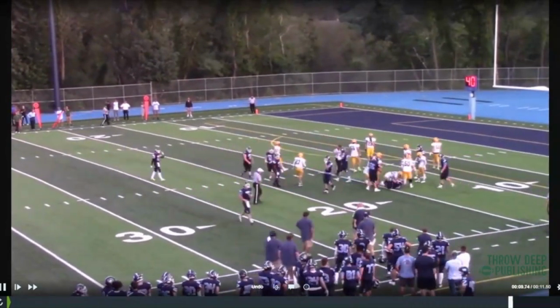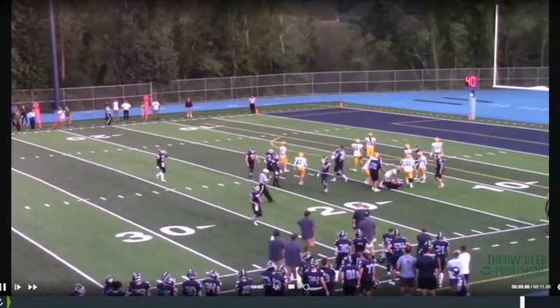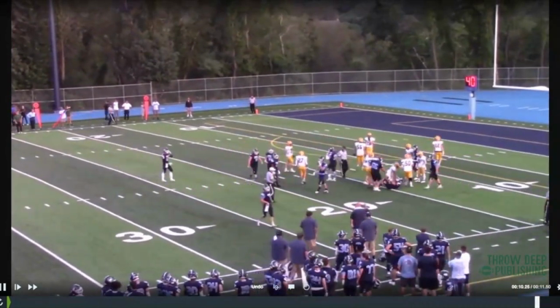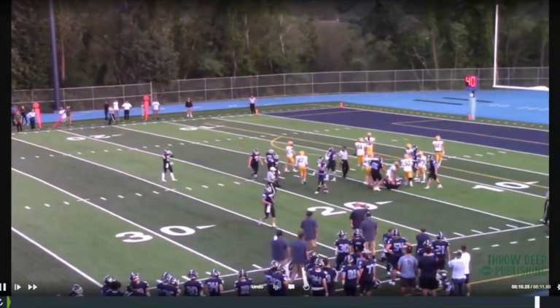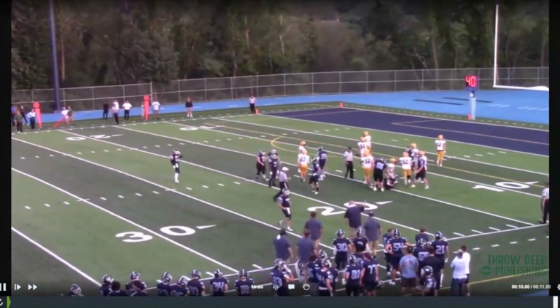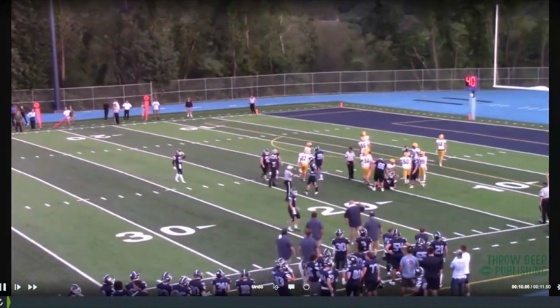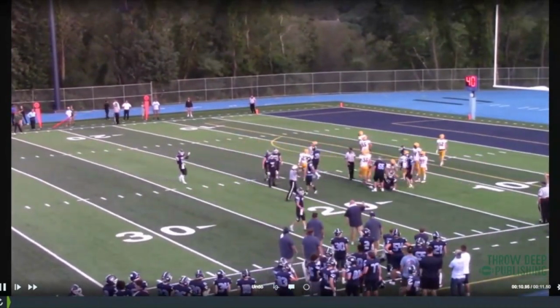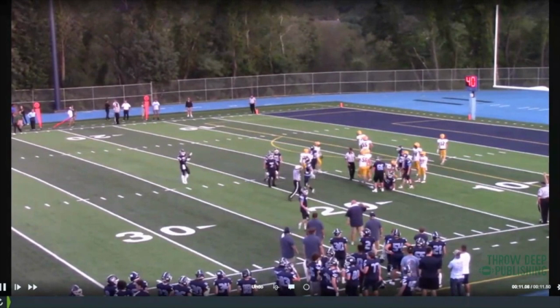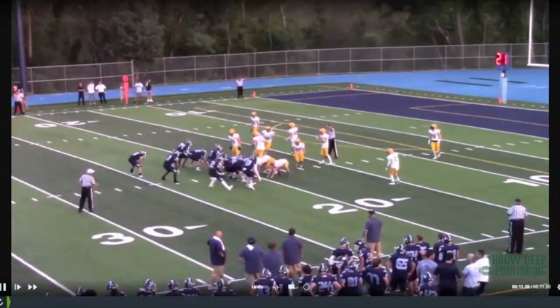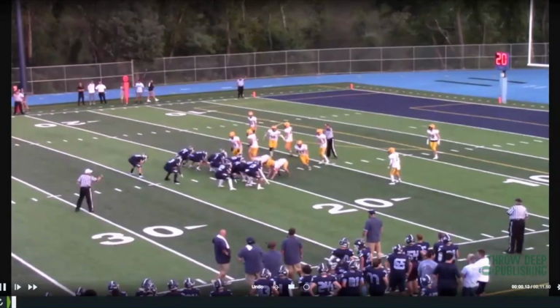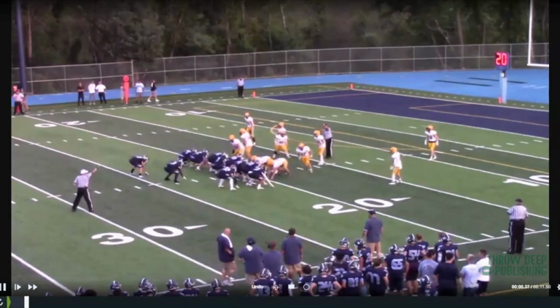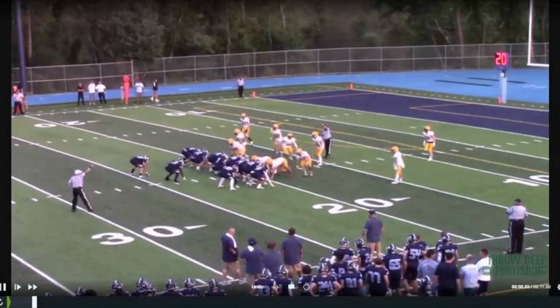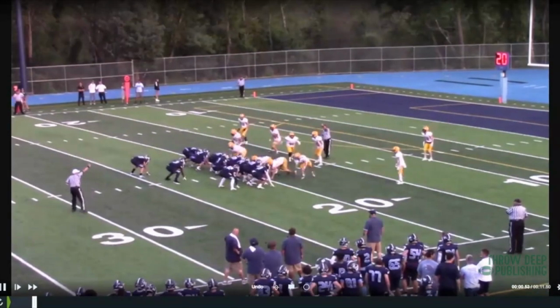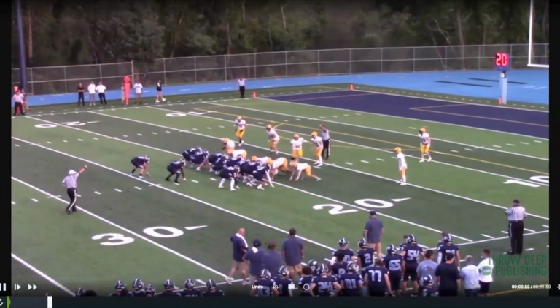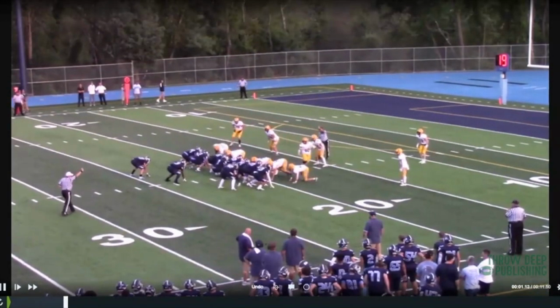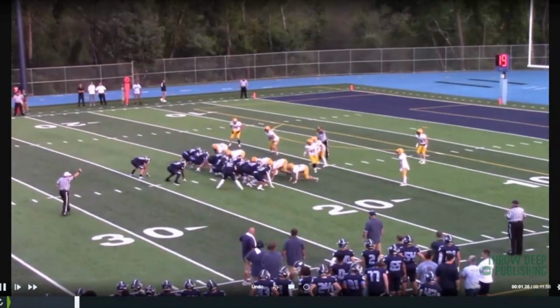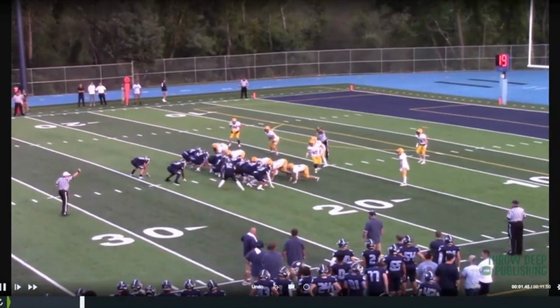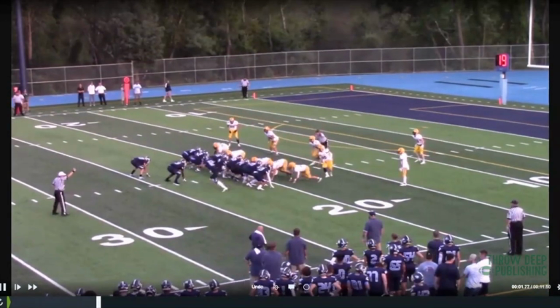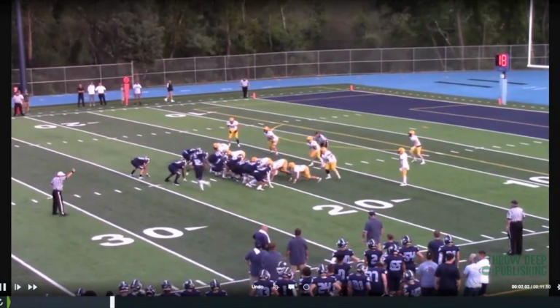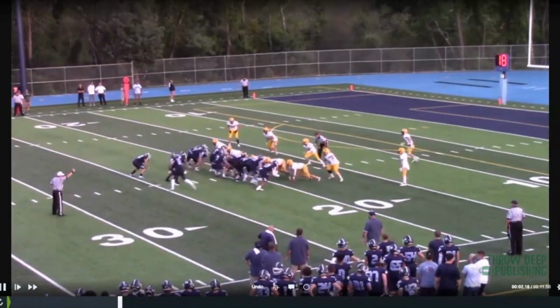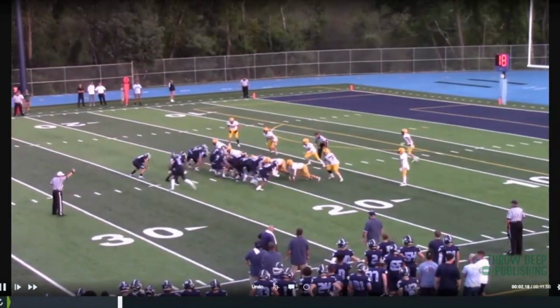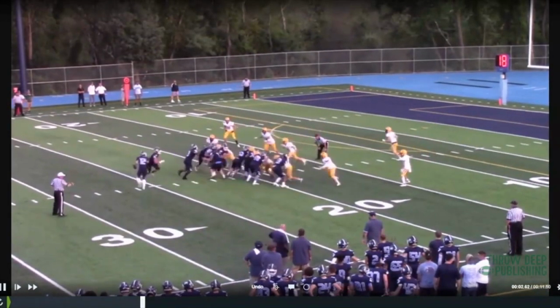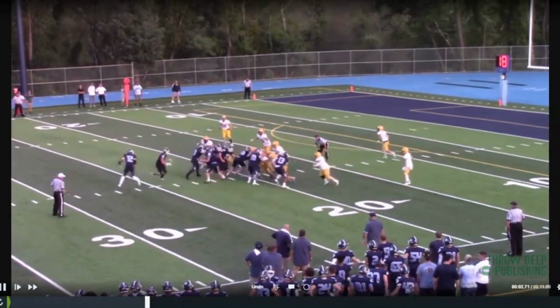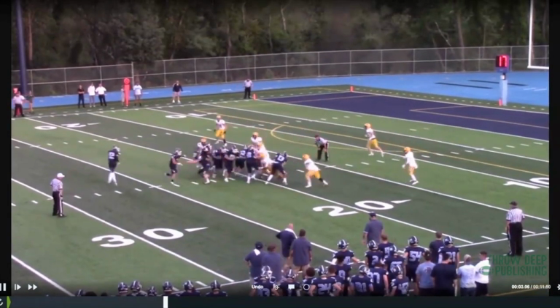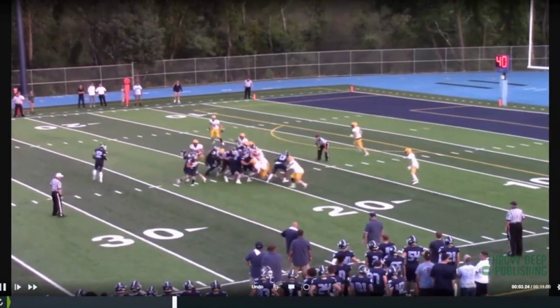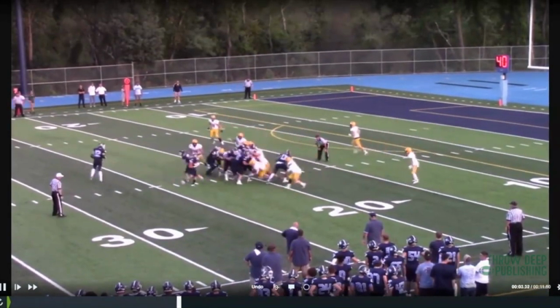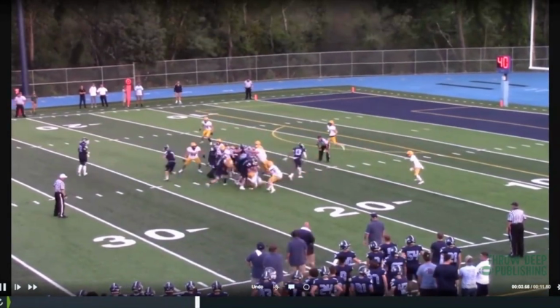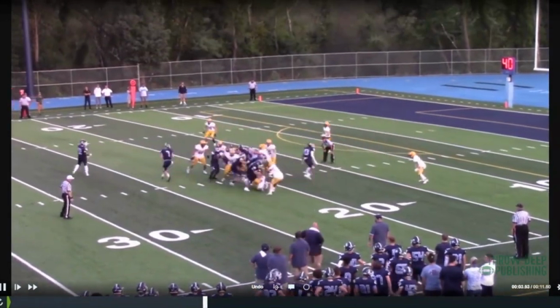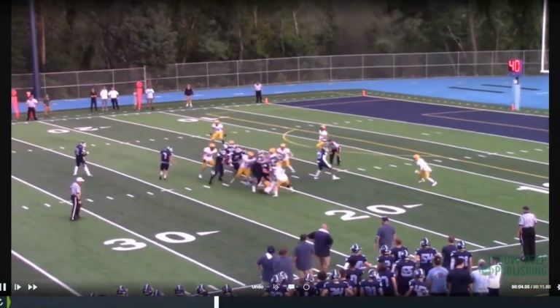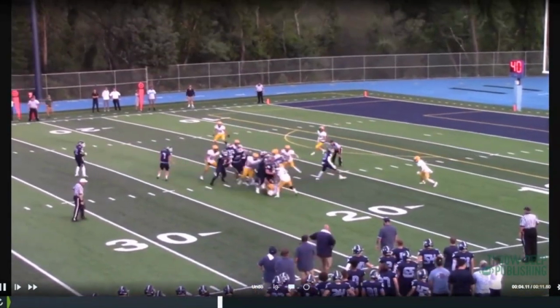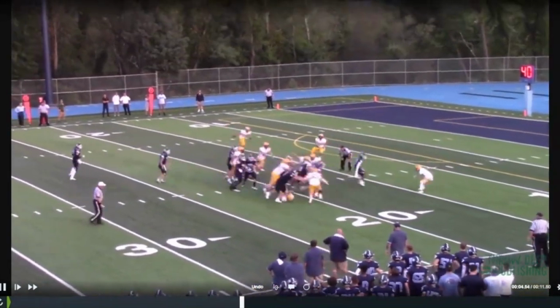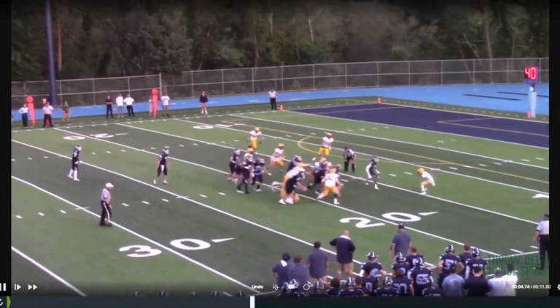Another good job there — got it blocked up pretty good.